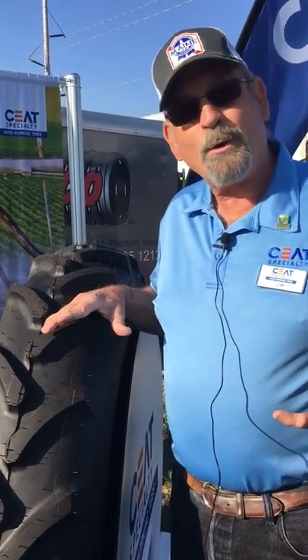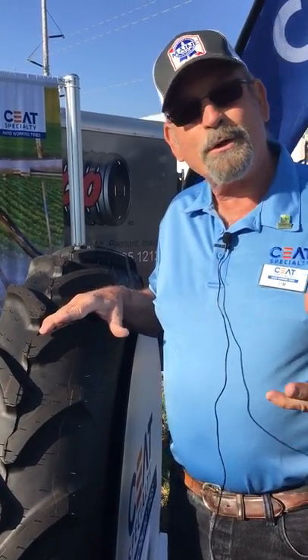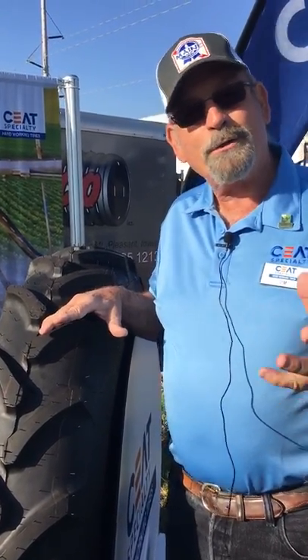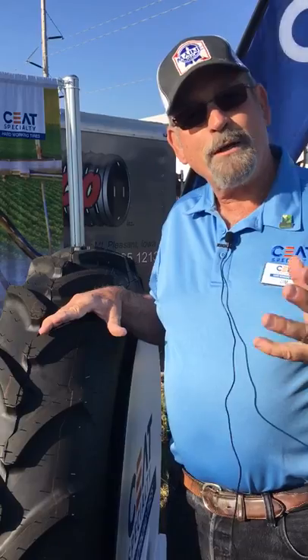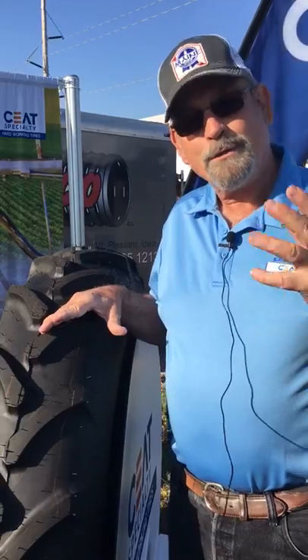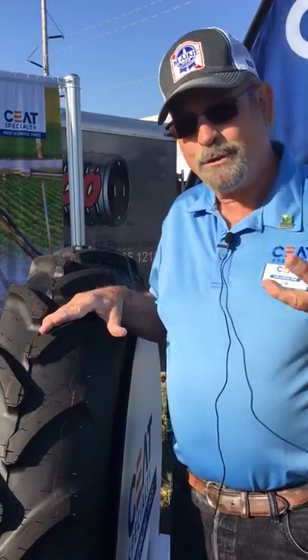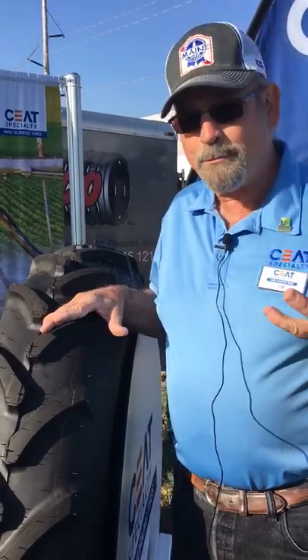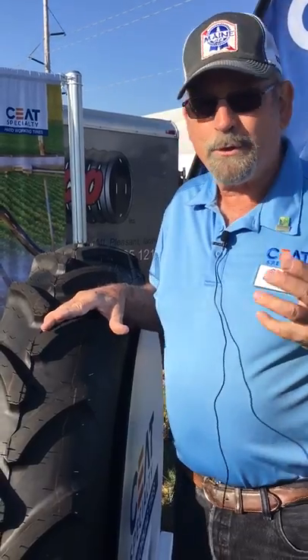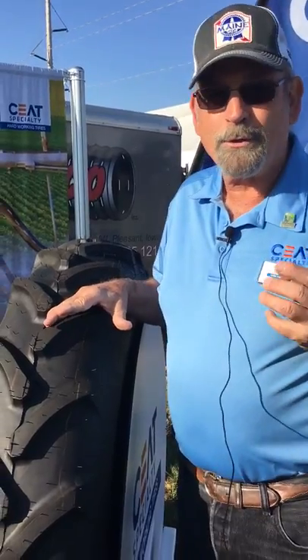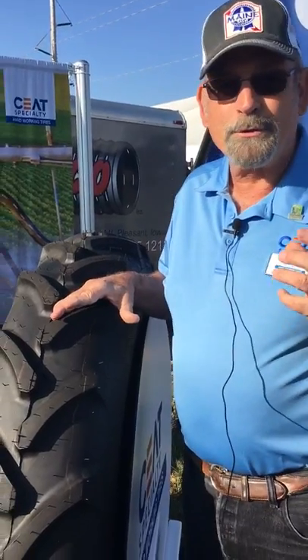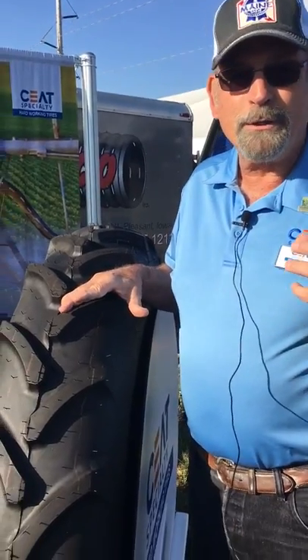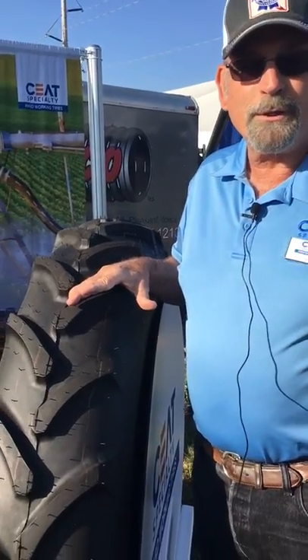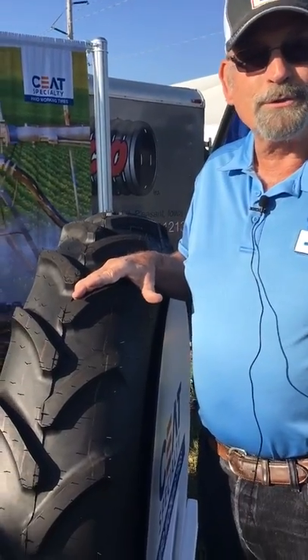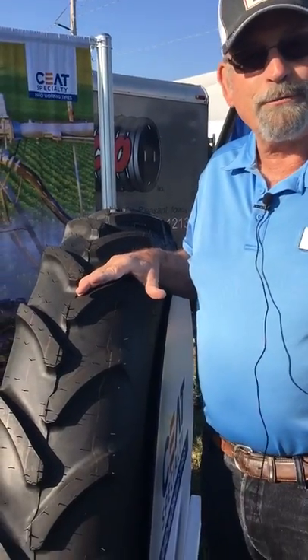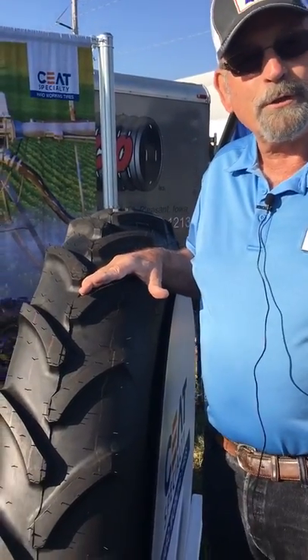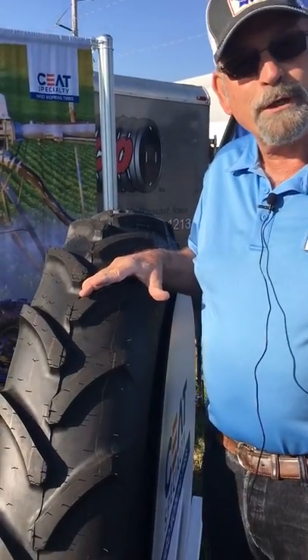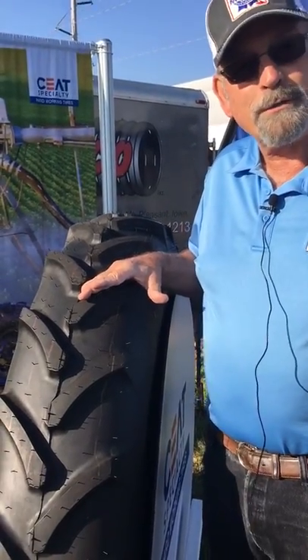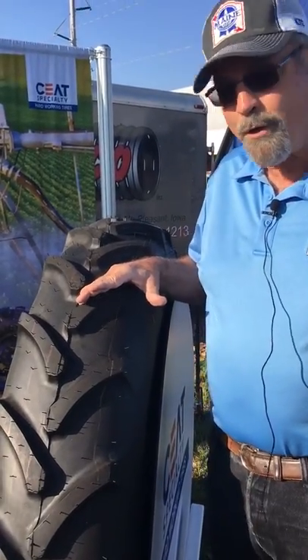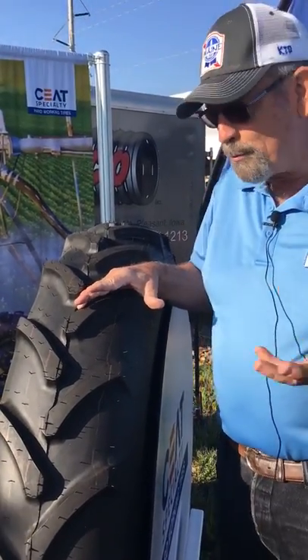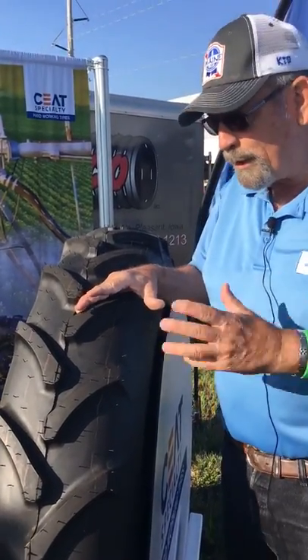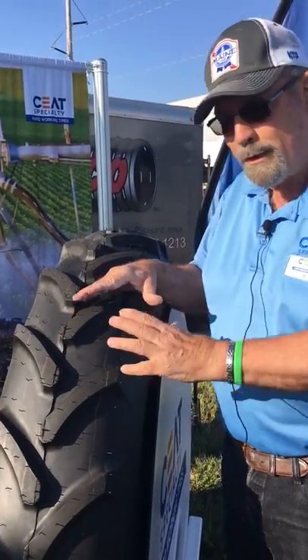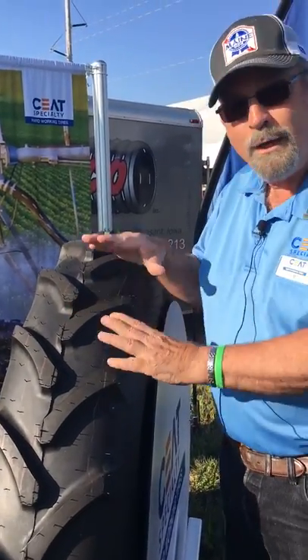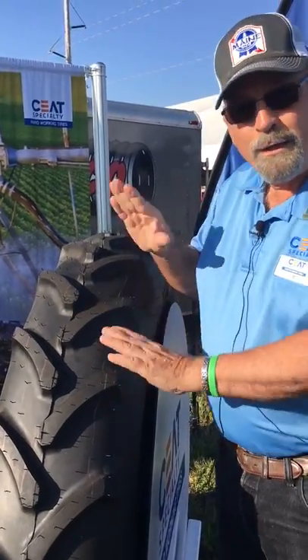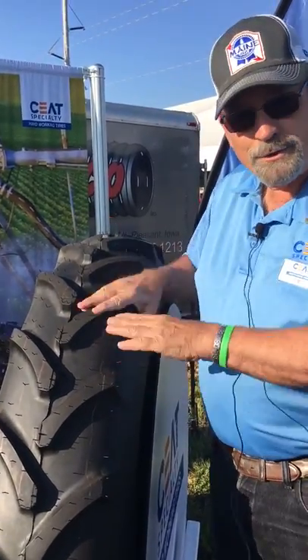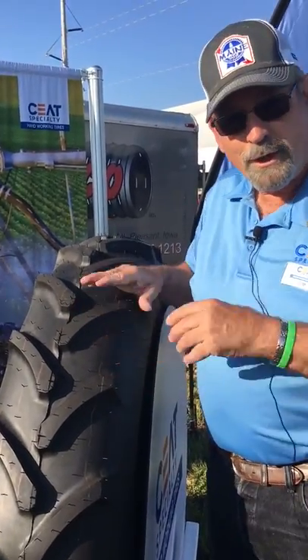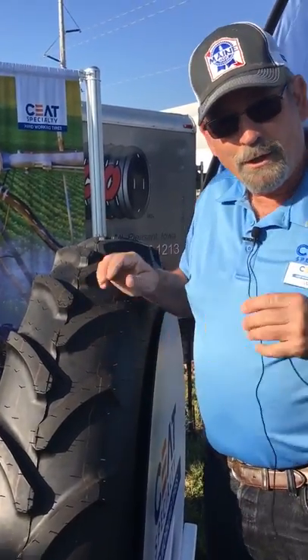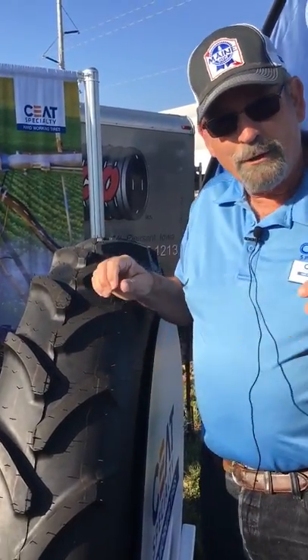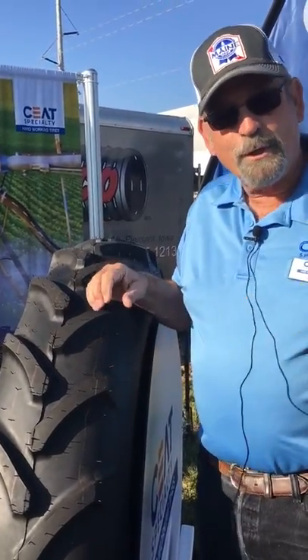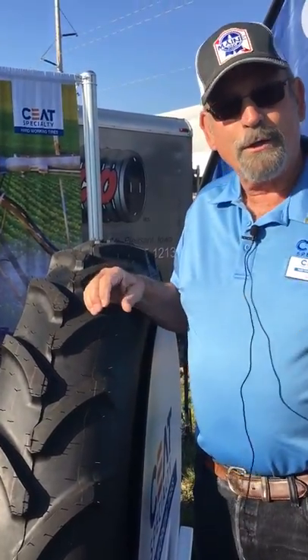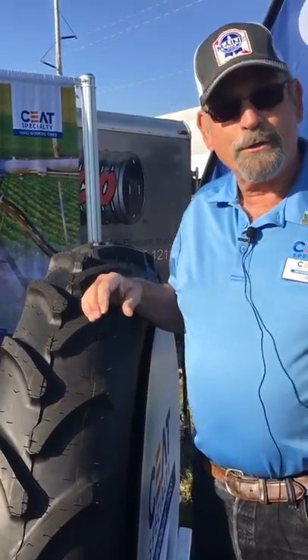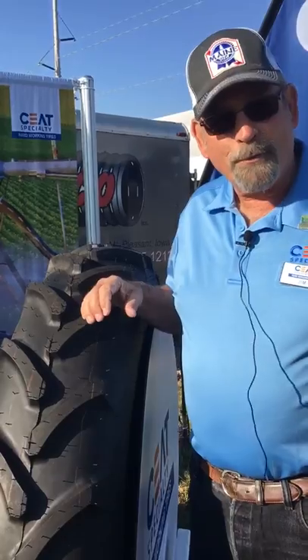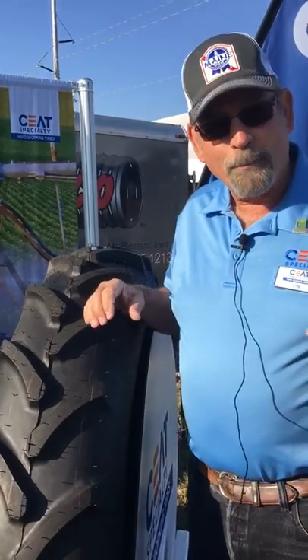So high quality tire — check with your local dealer to see if you can get the hard-working Seat line running on your farm.